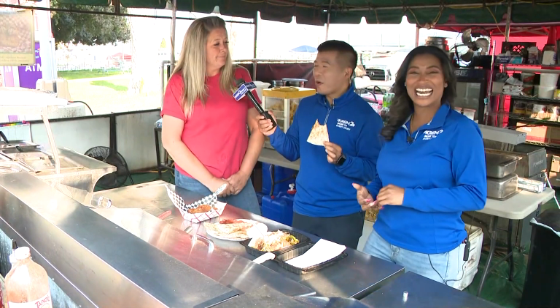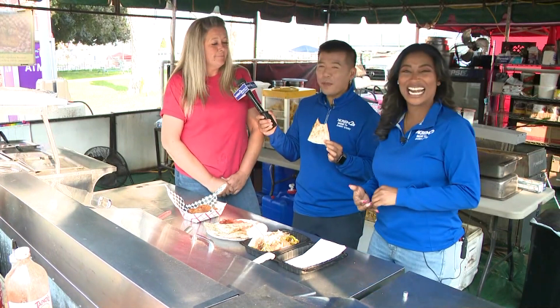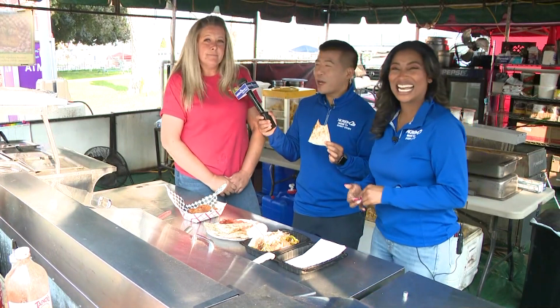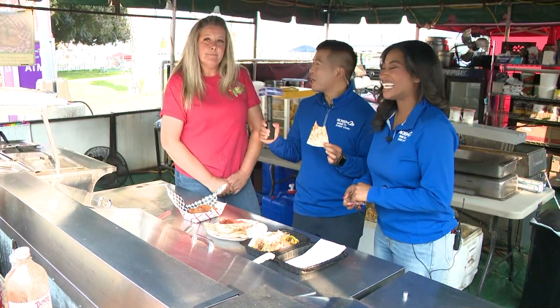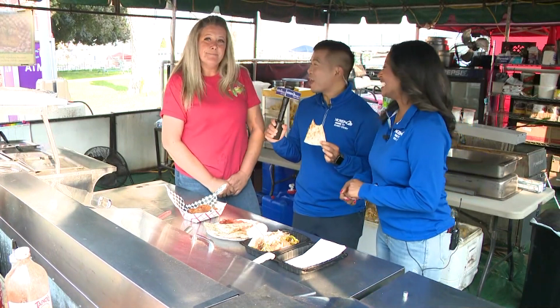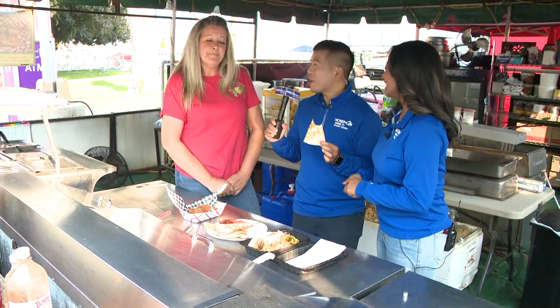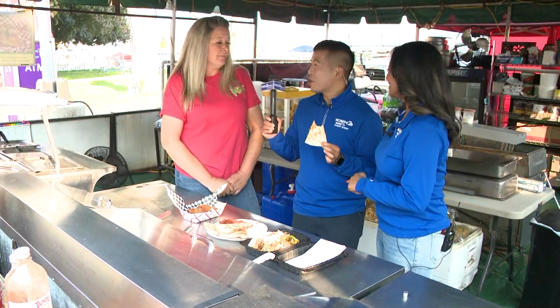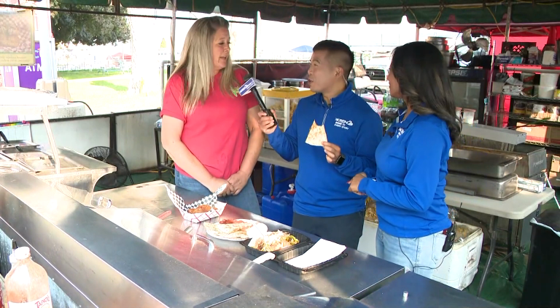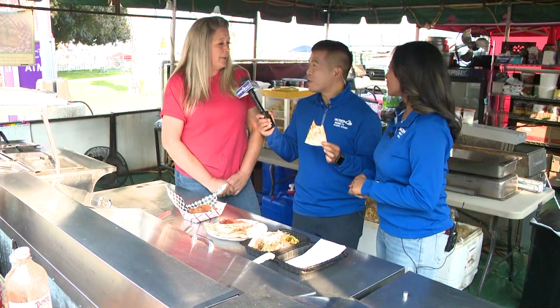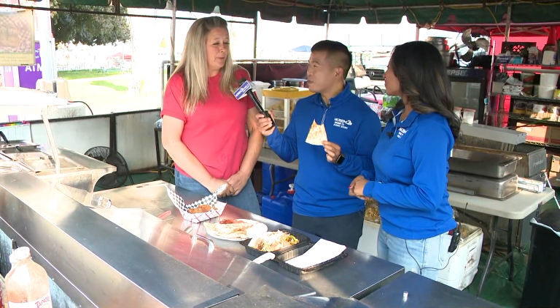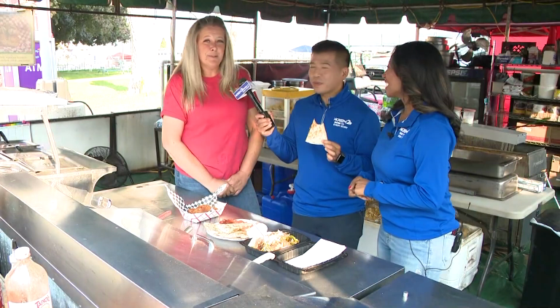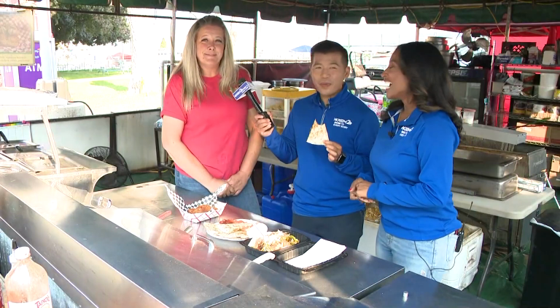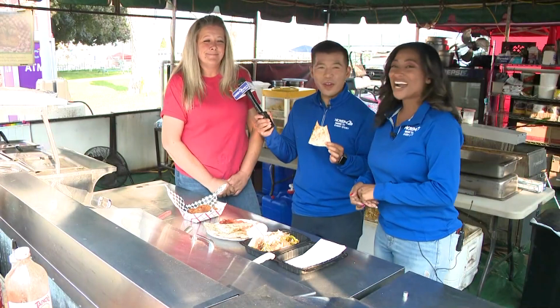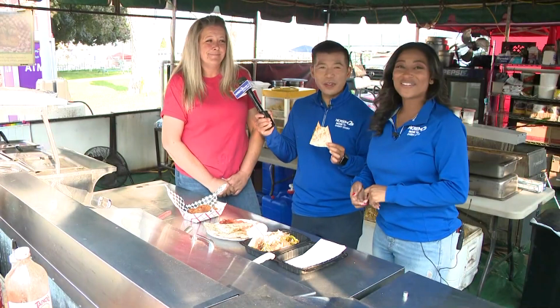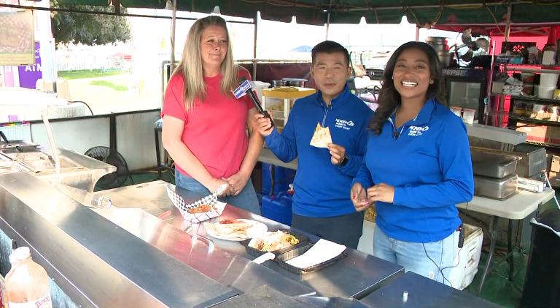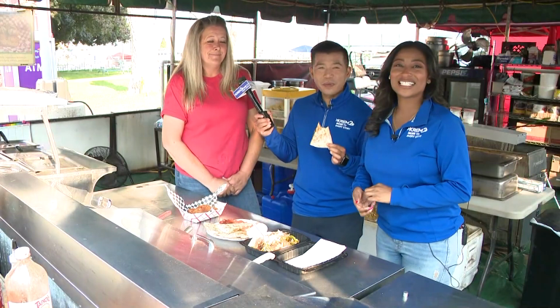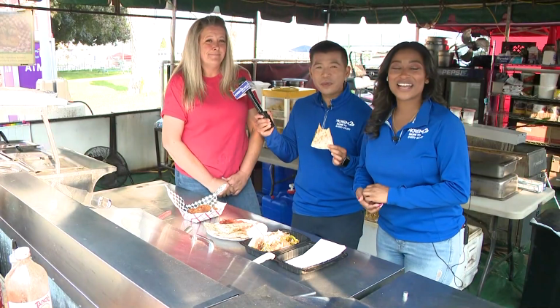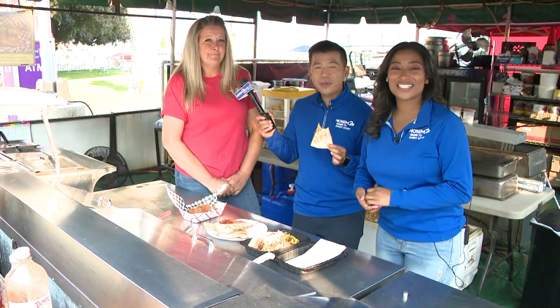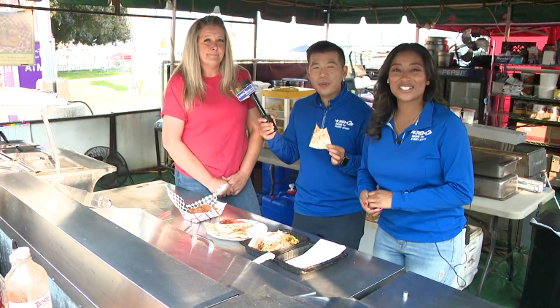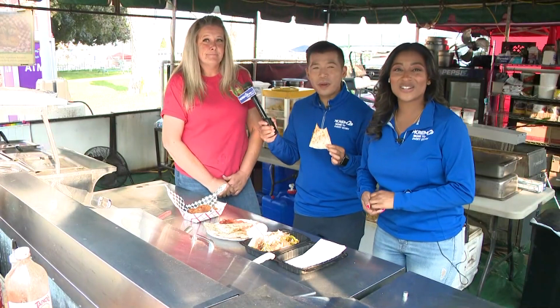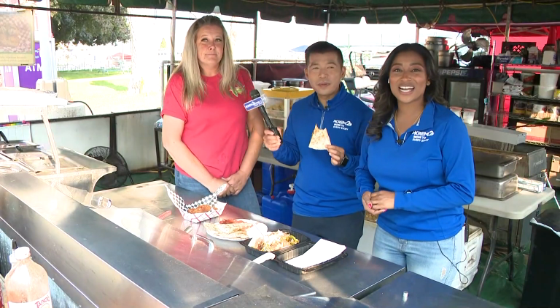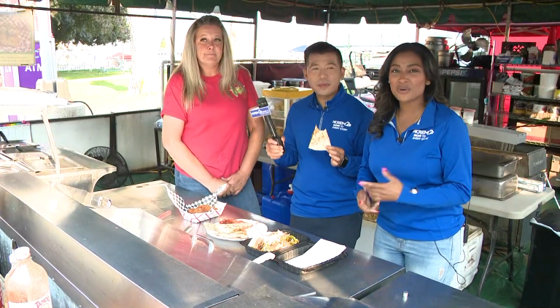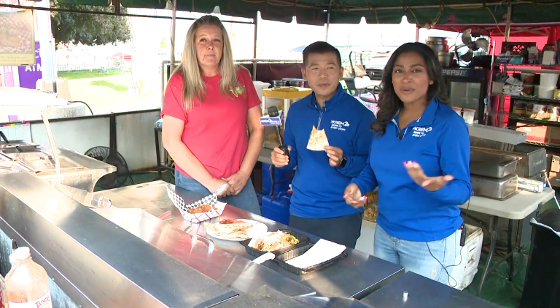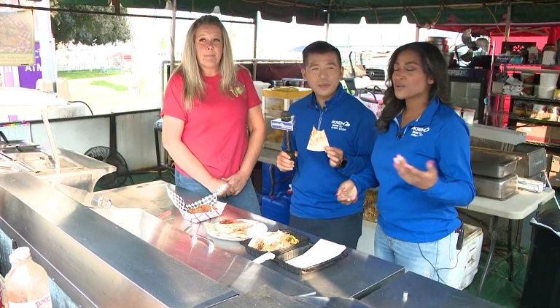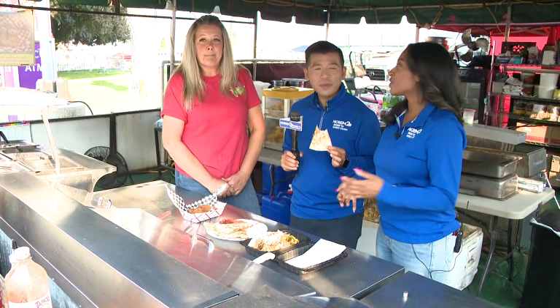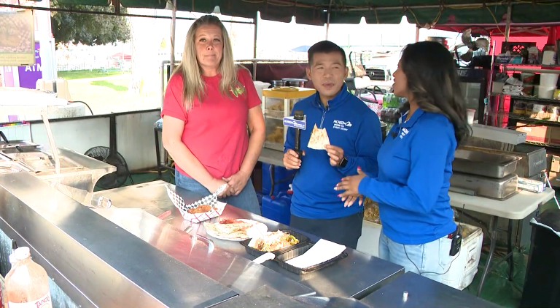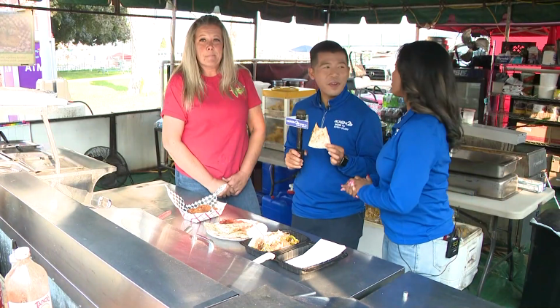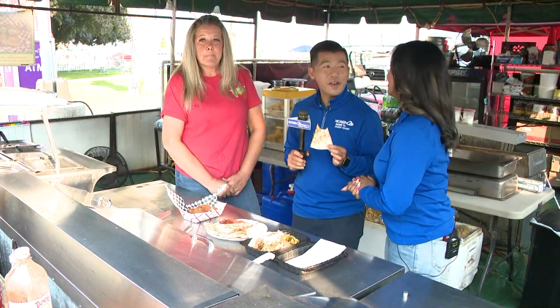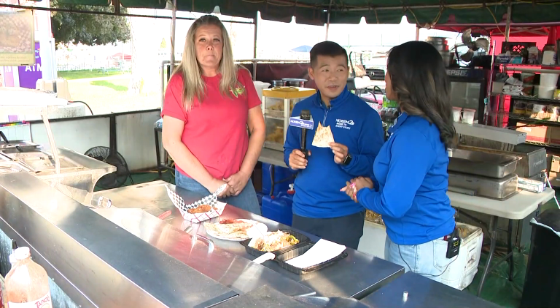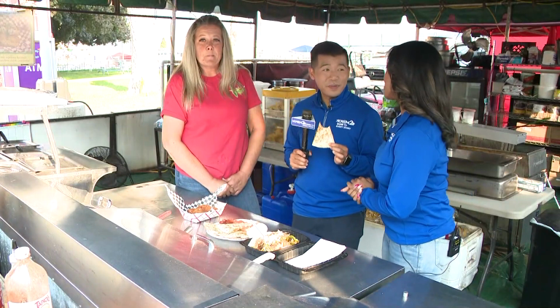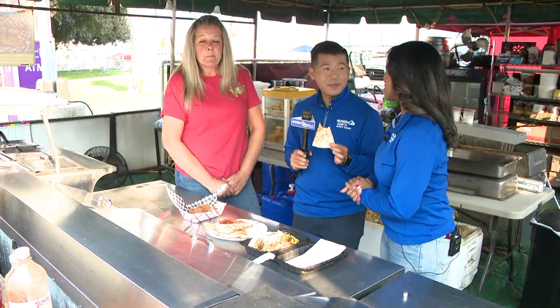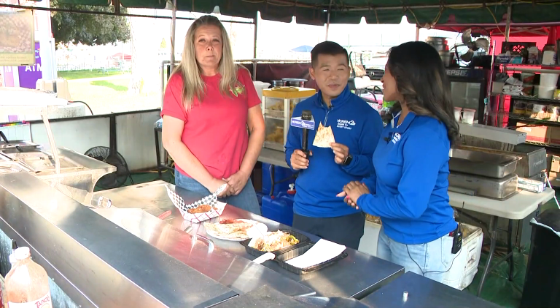All right, Brandy — thank you. Thank you. All right, we're going to send it back to the studio, guys. We'll be back with more Fairfront throughout the morning.